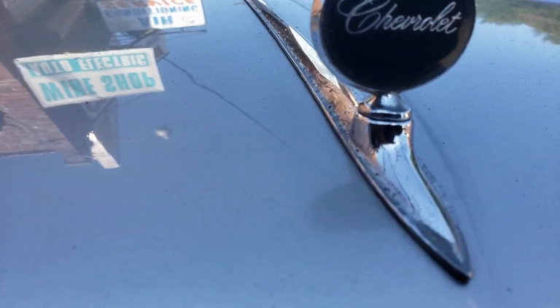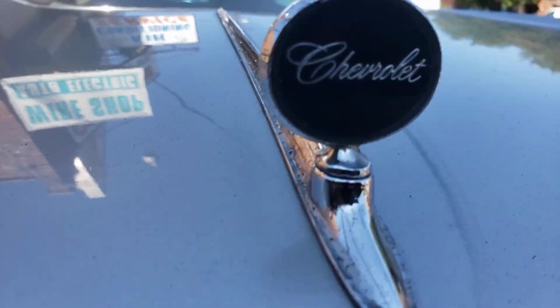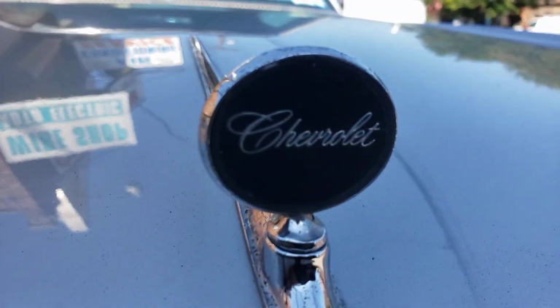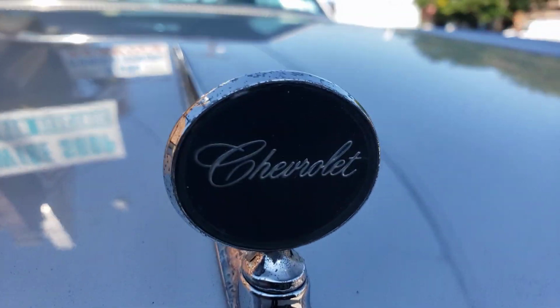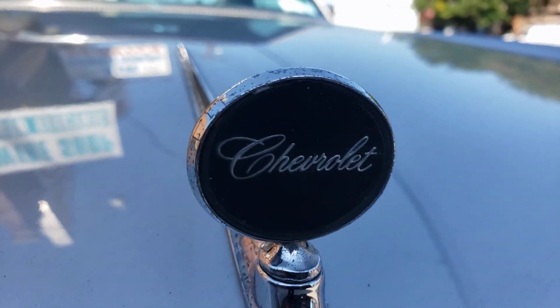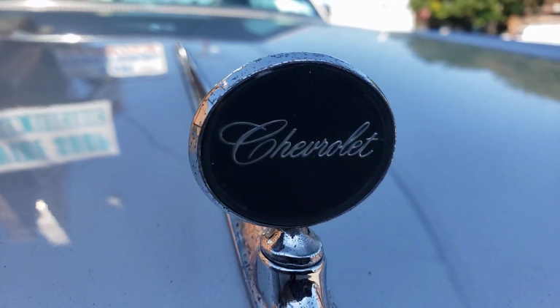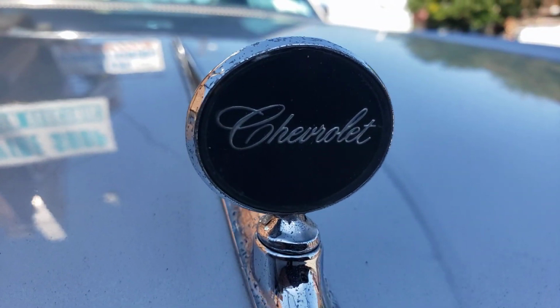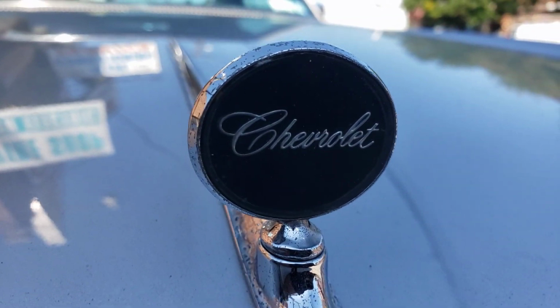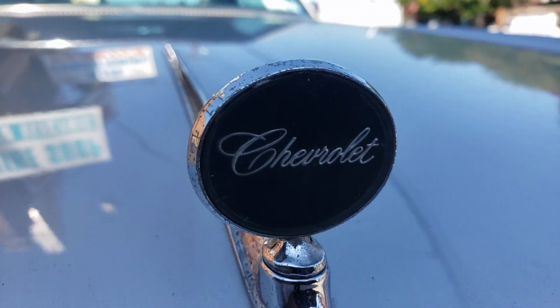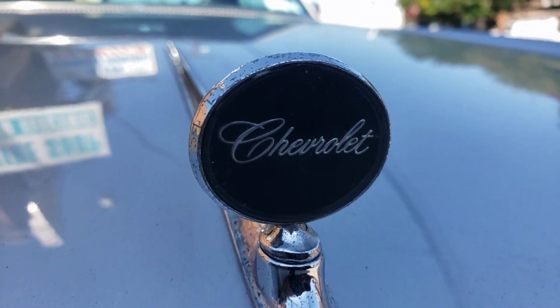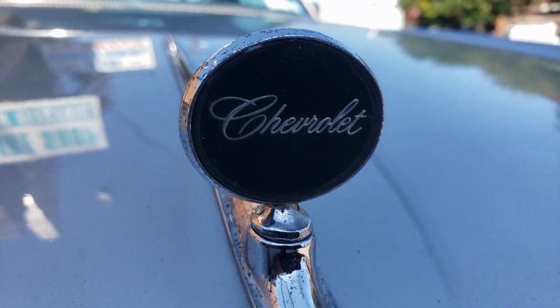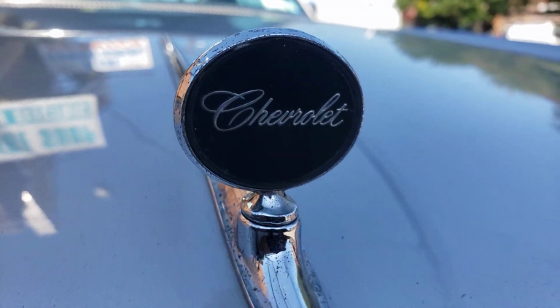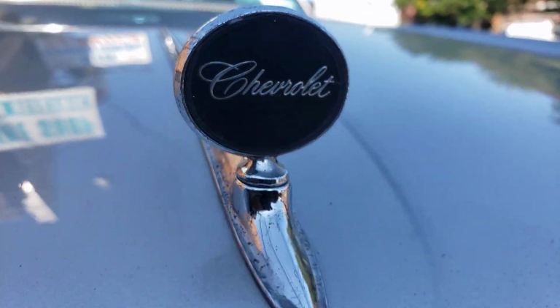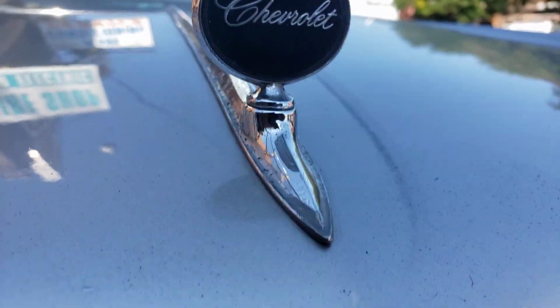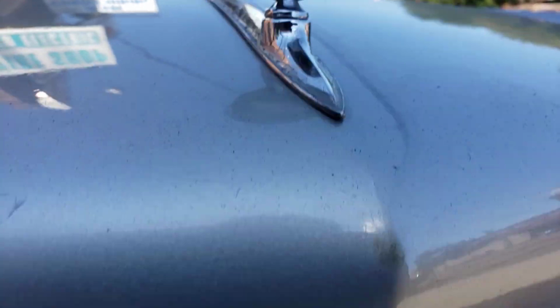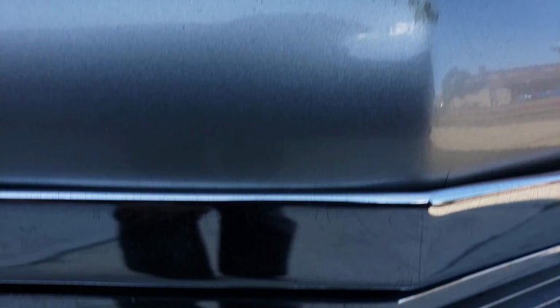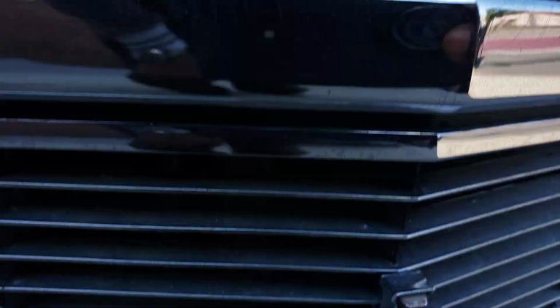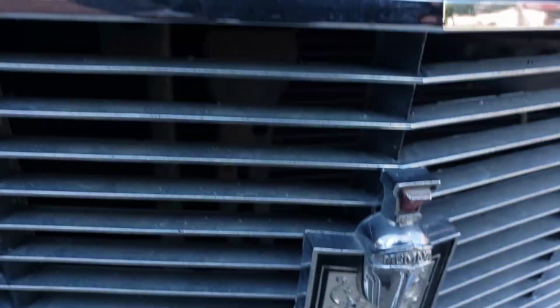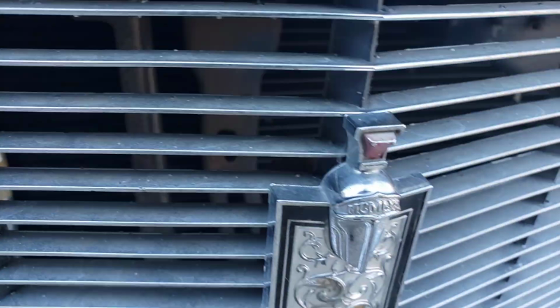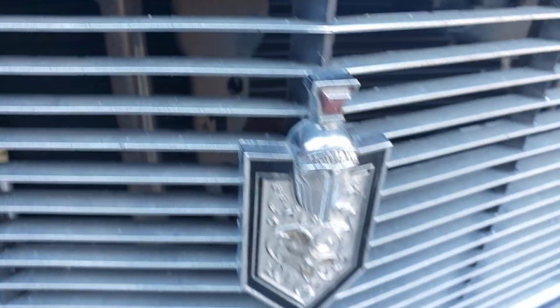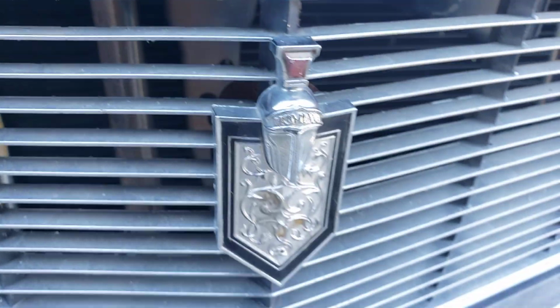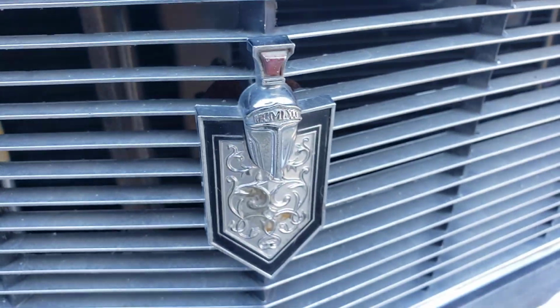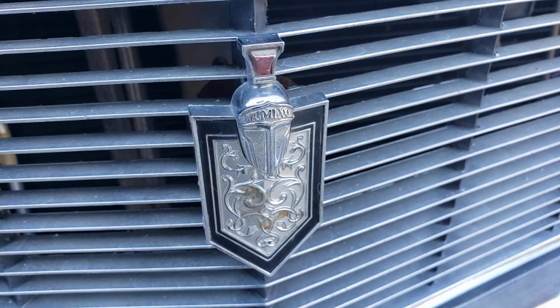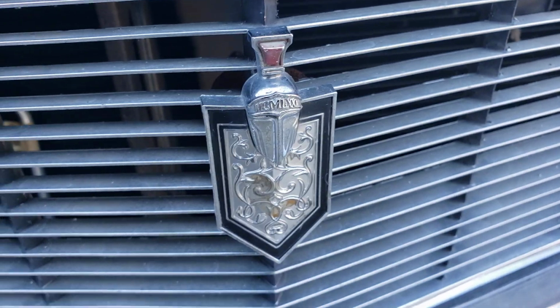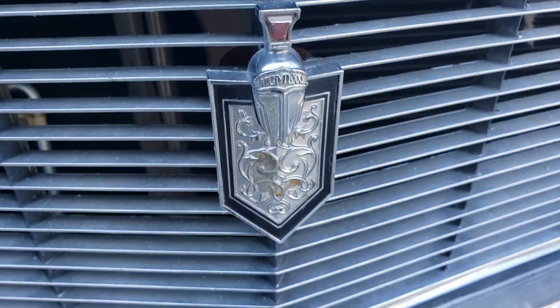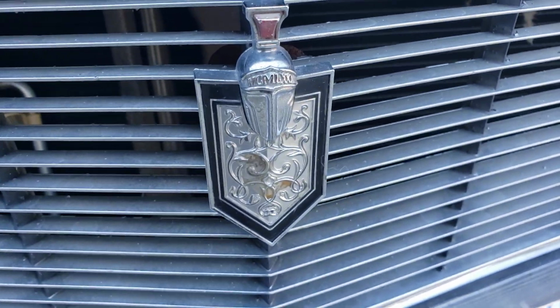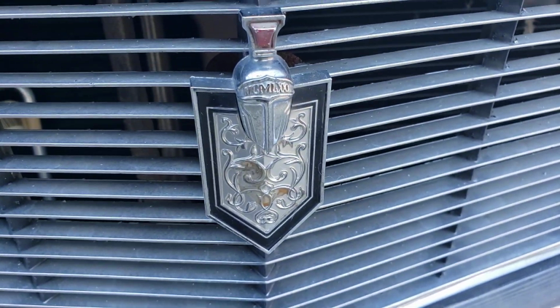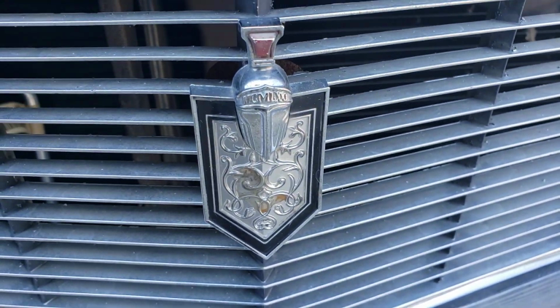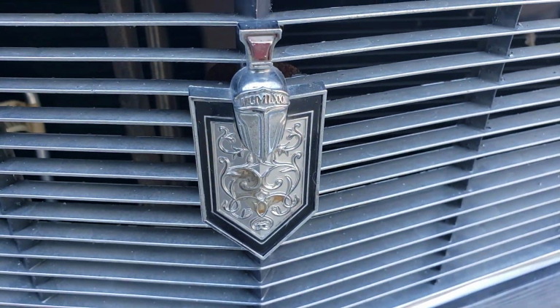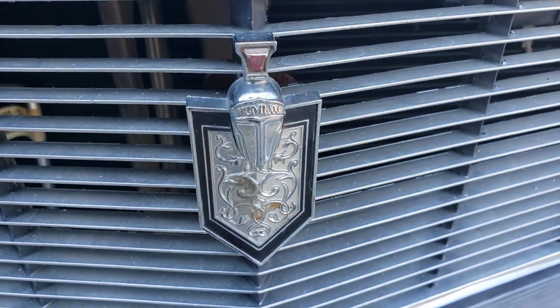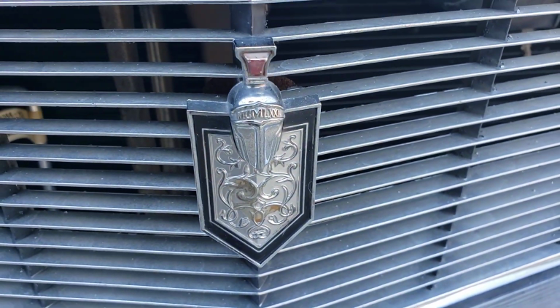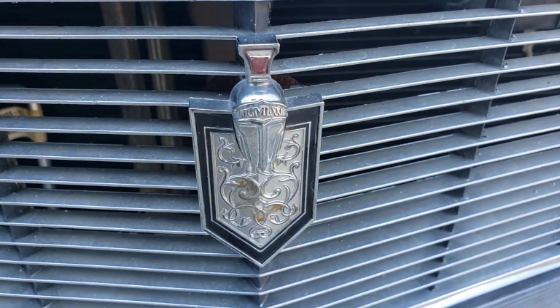Here it says Chevrolet. You got the Monte Carlo Shield.